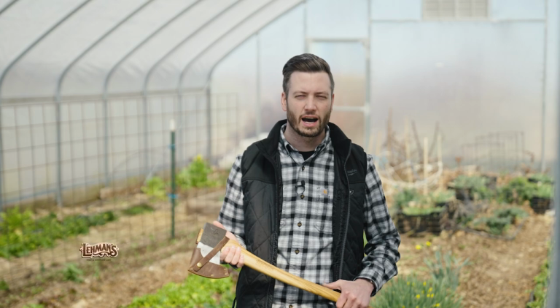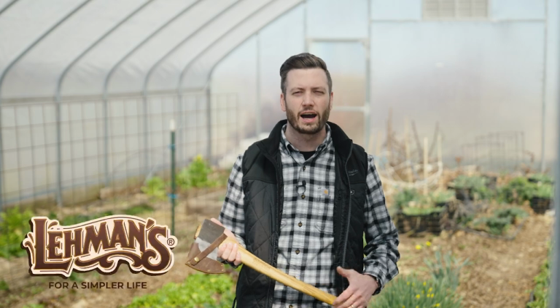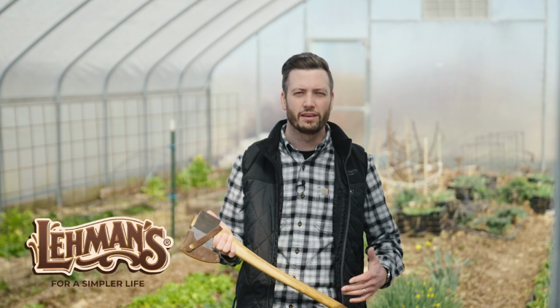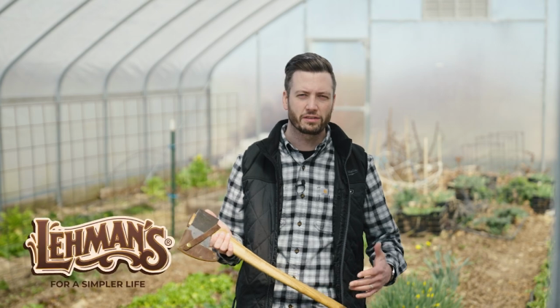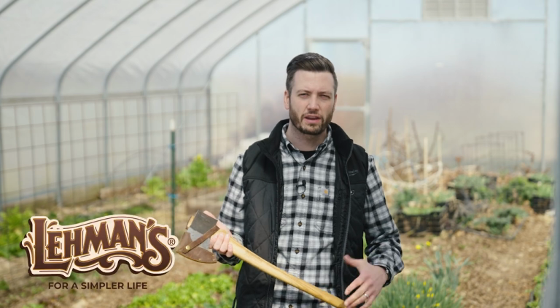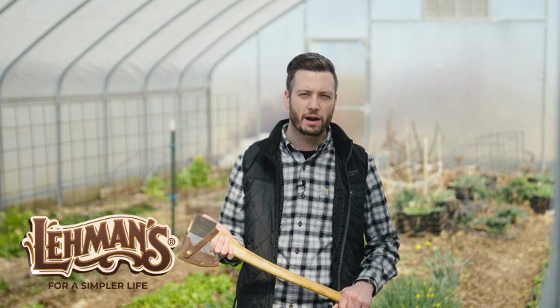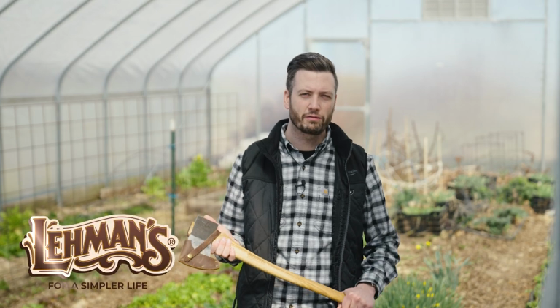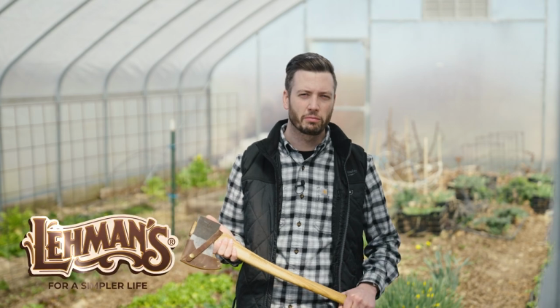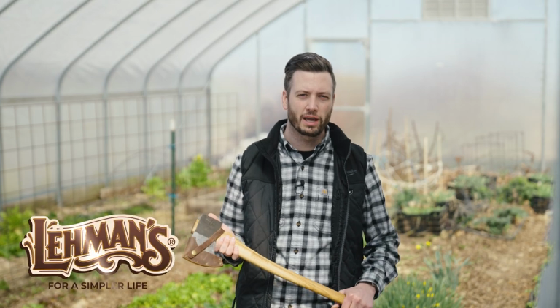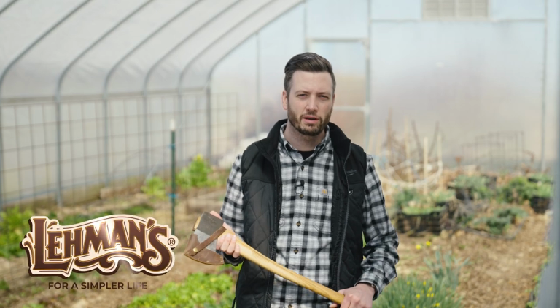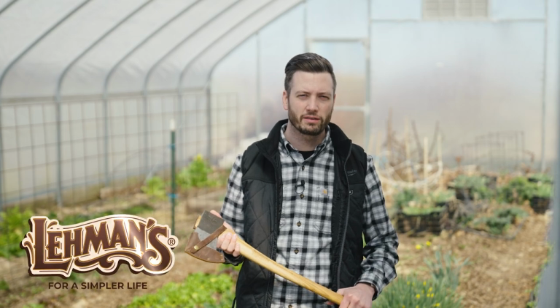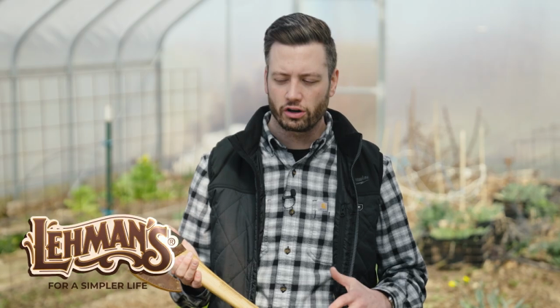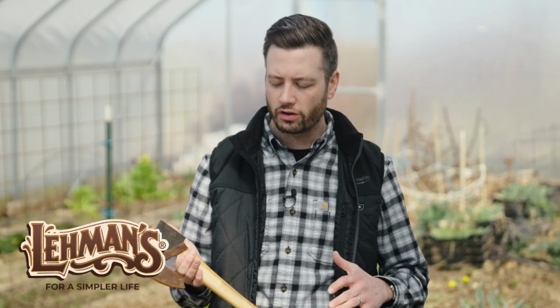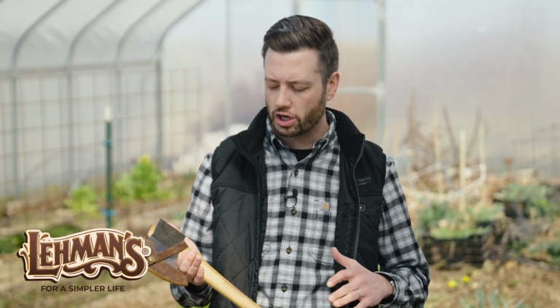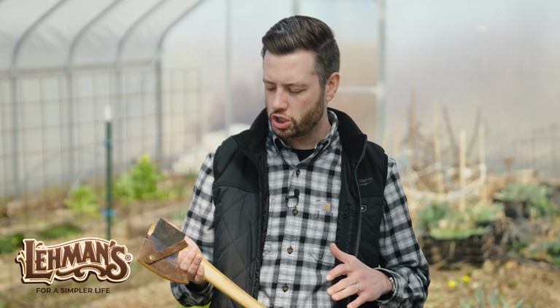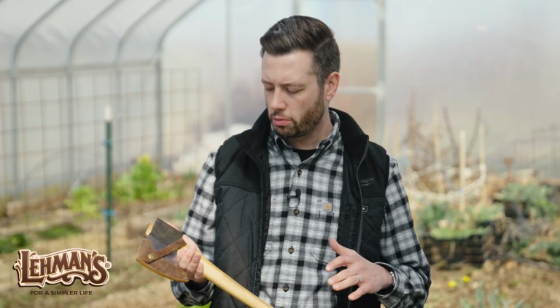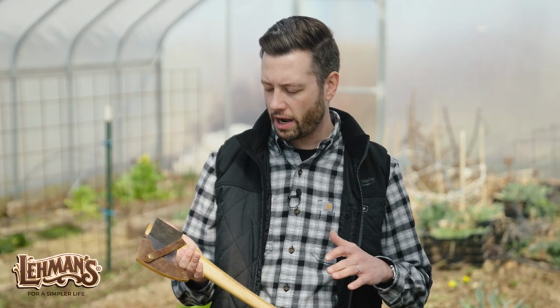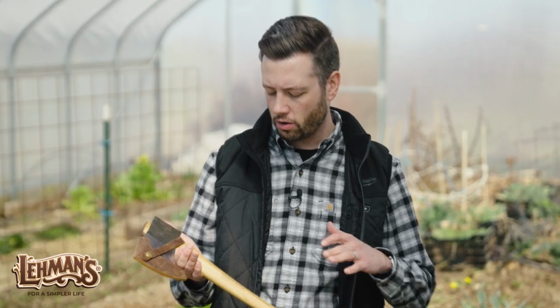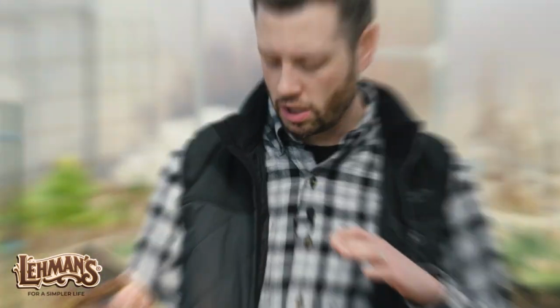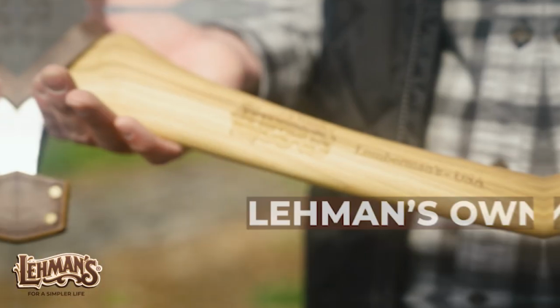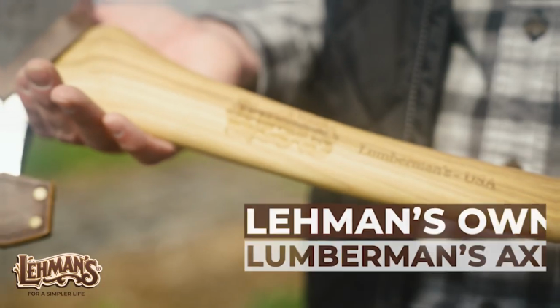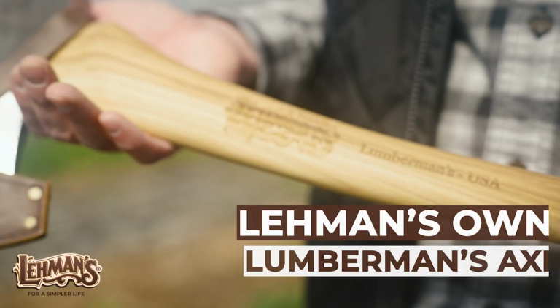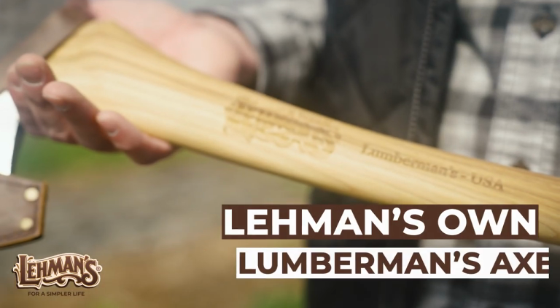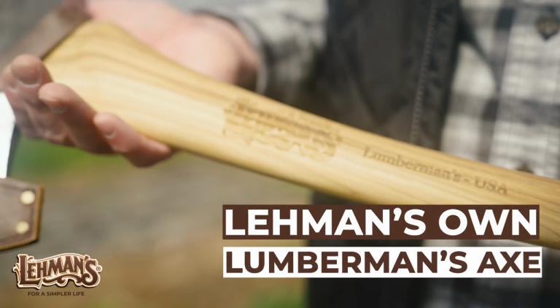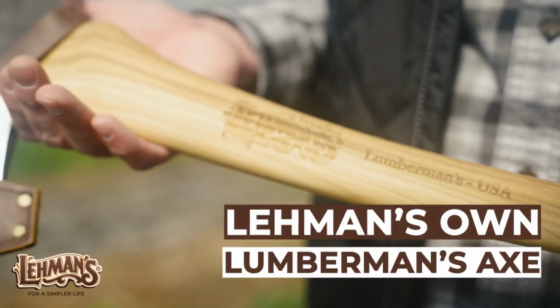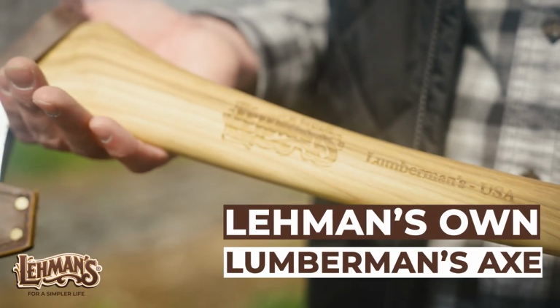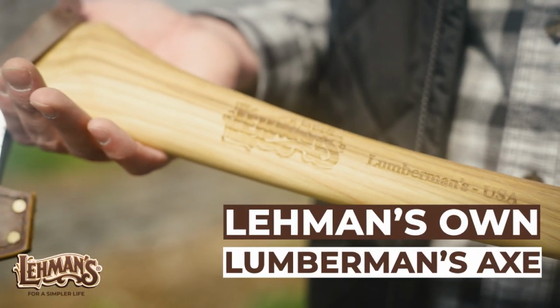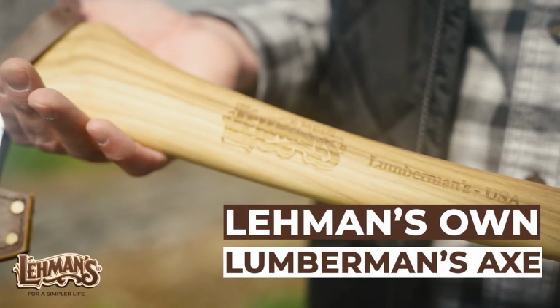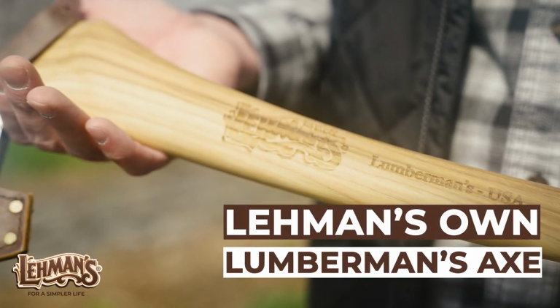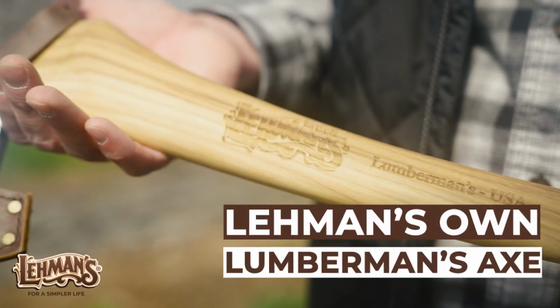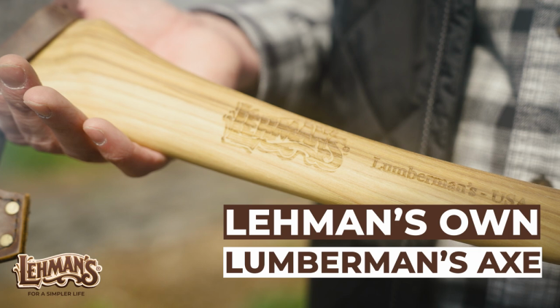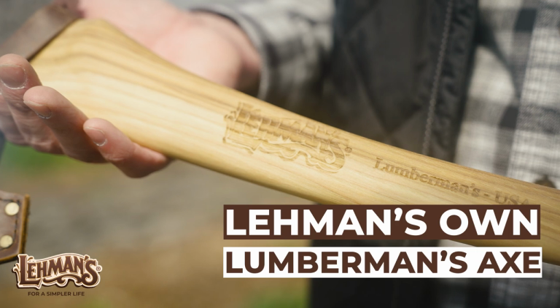Hi, this is Cameron from Layman's, here to talk to you about Layman's Own Lumberman's Axe.